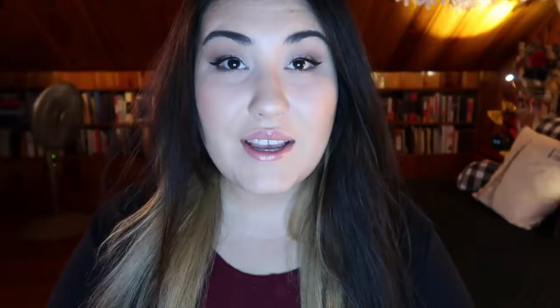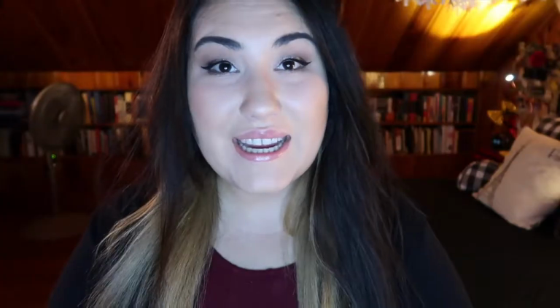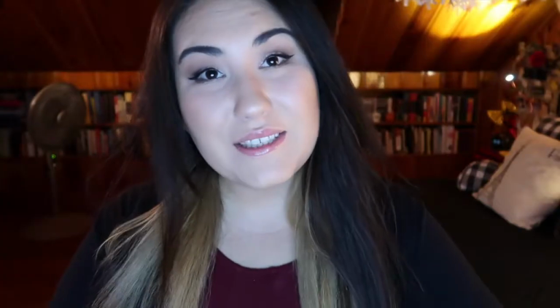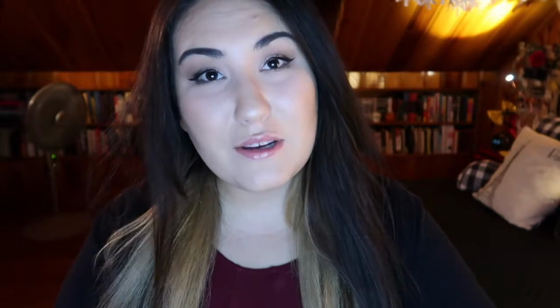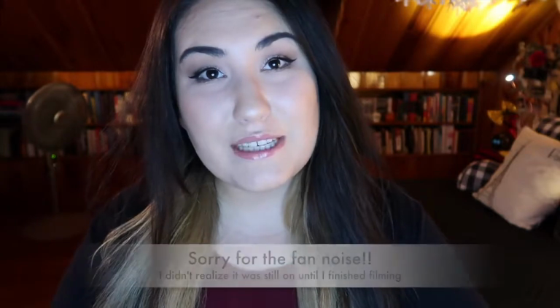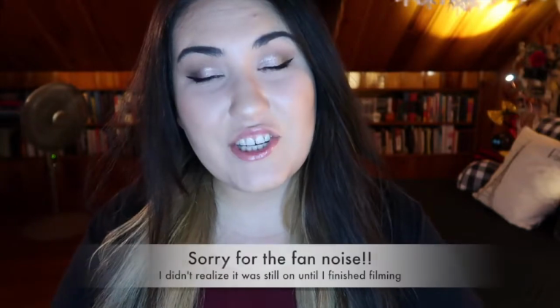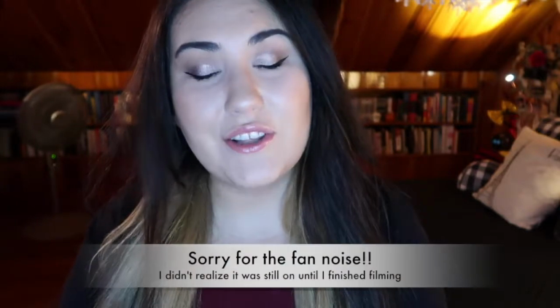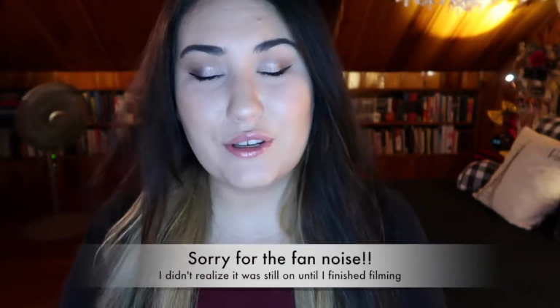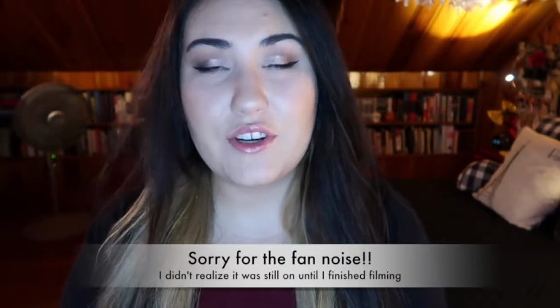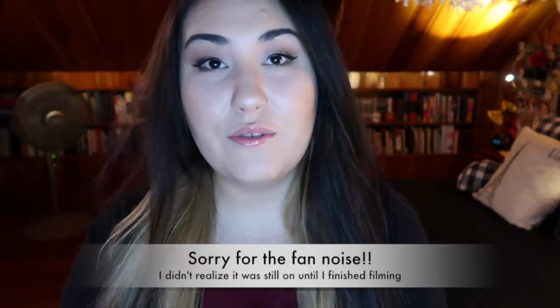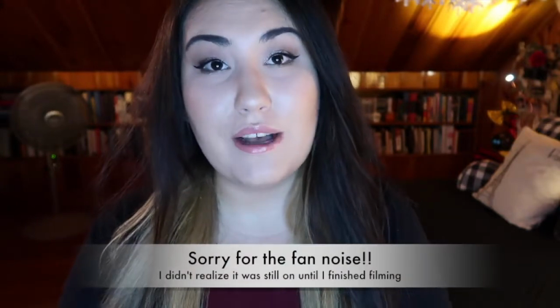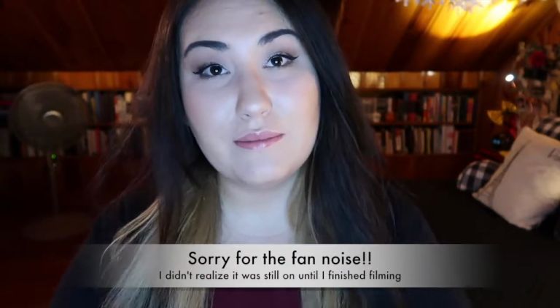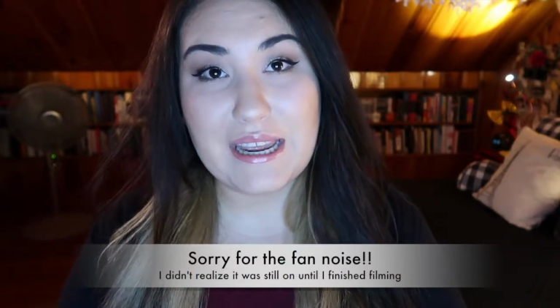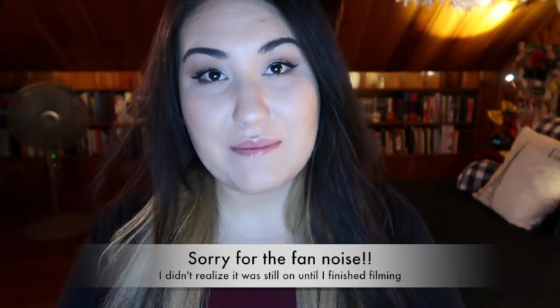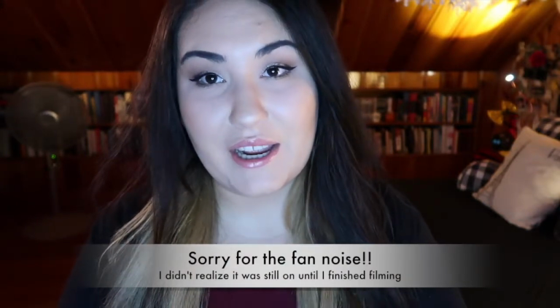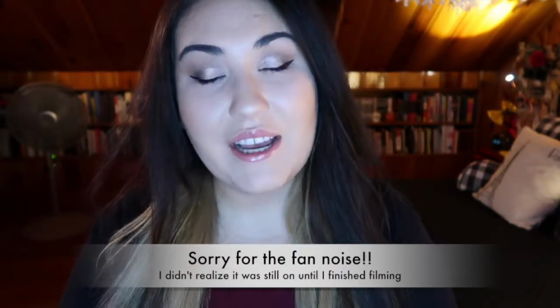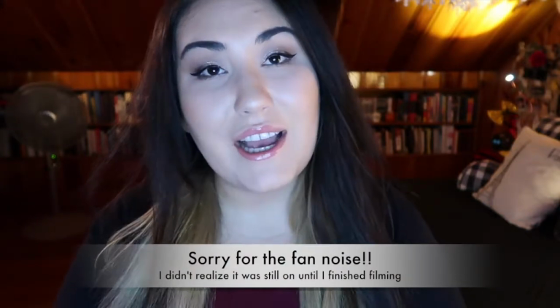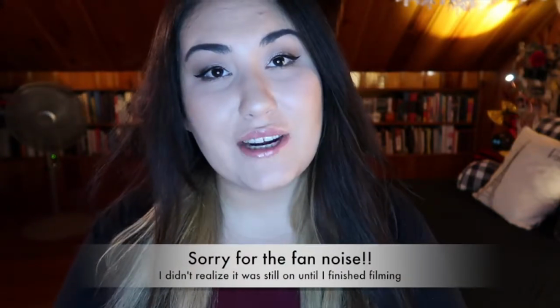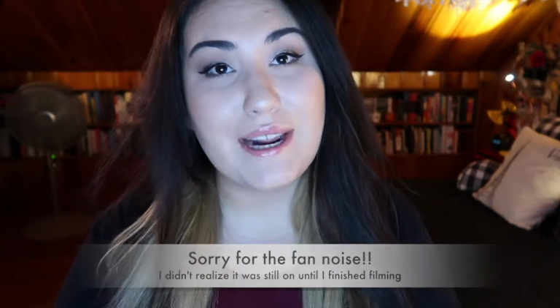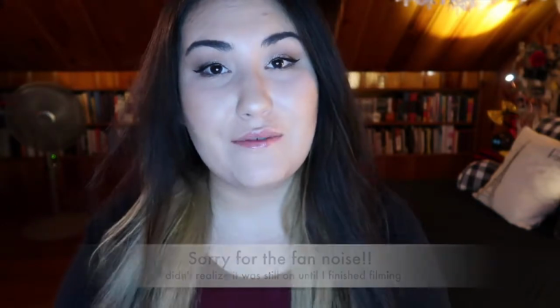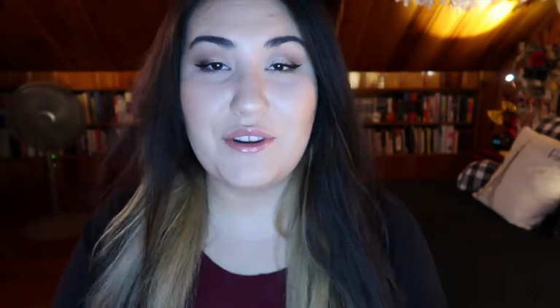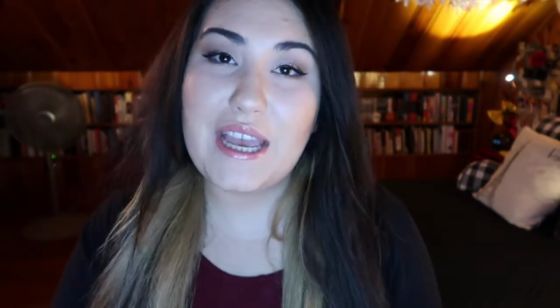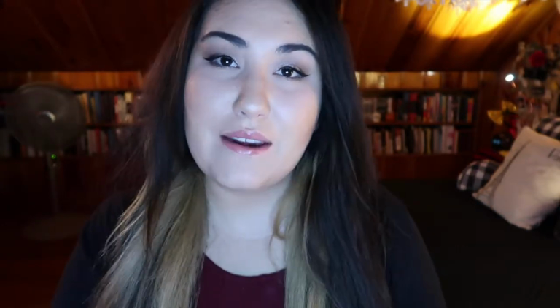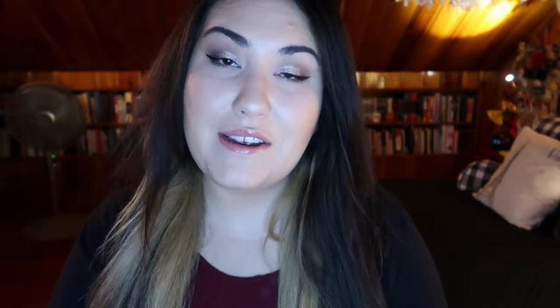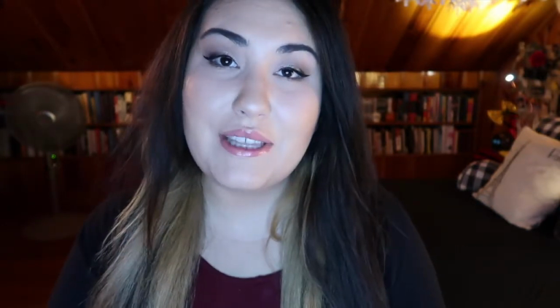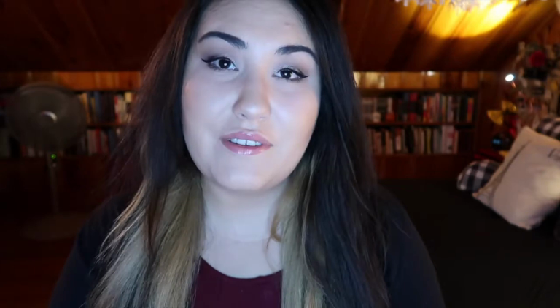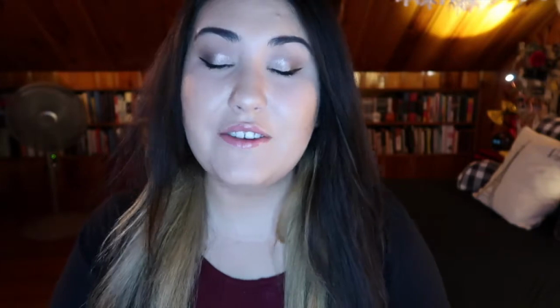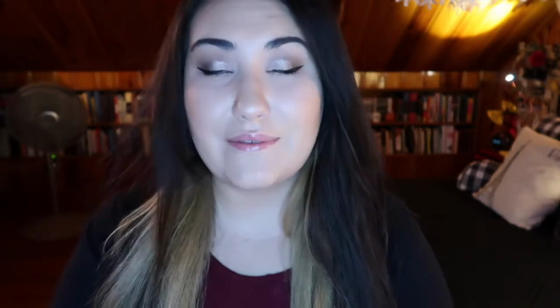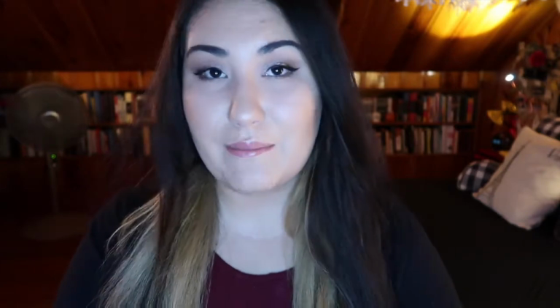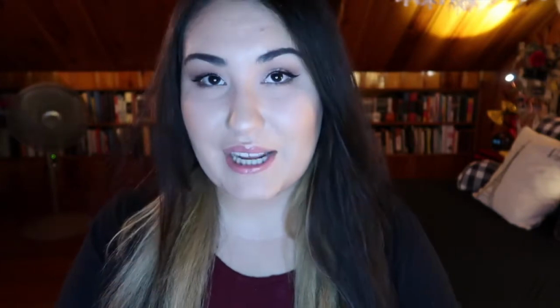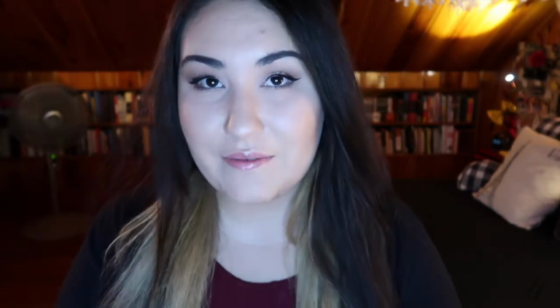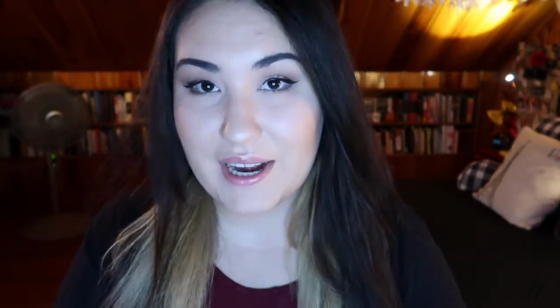Hi guys, welcome back to my channel, or if you're new, welcome. My name is Monica. I try to put out beauty and makeup related videos every Monday and Friday.